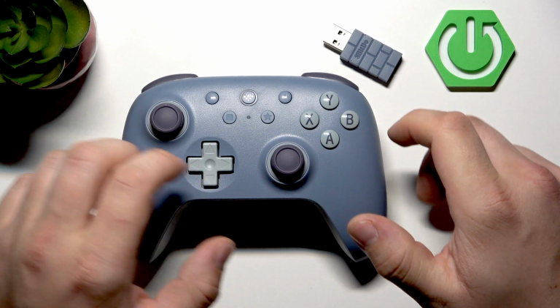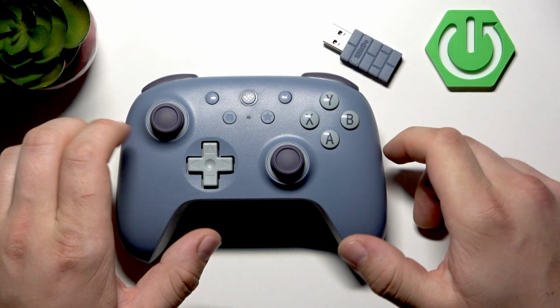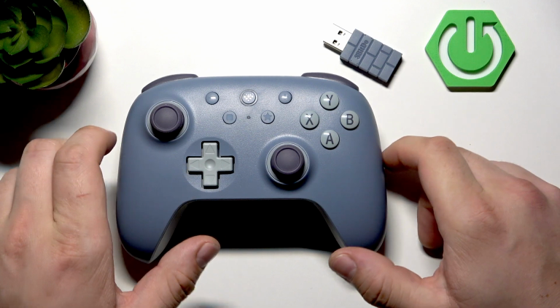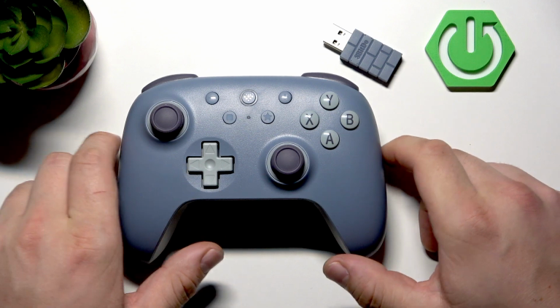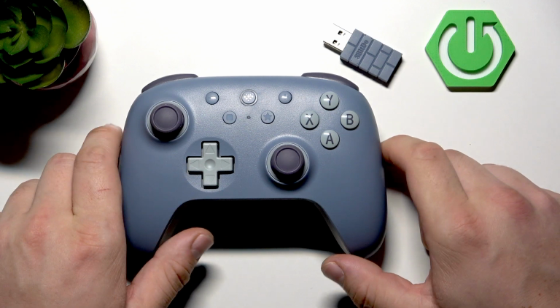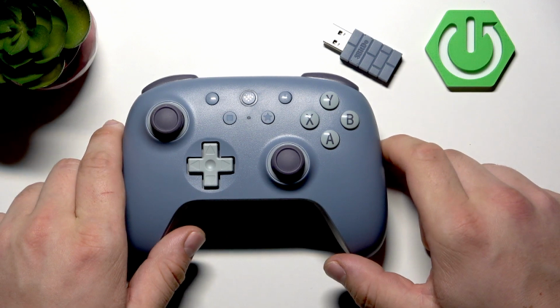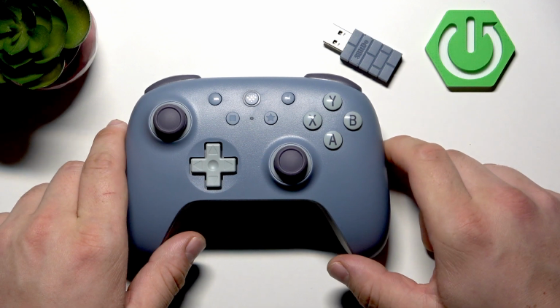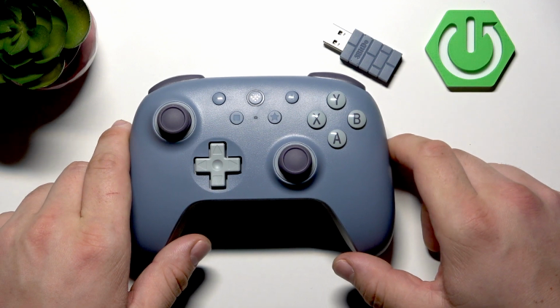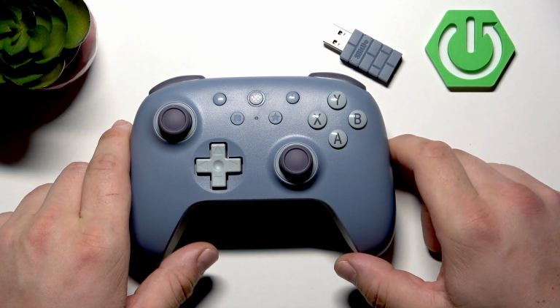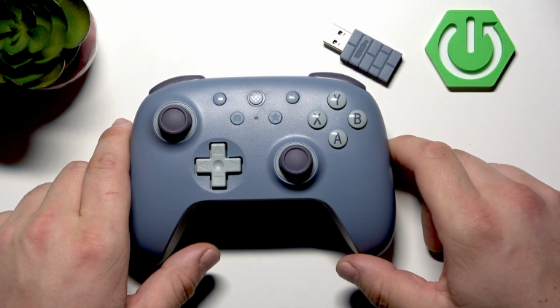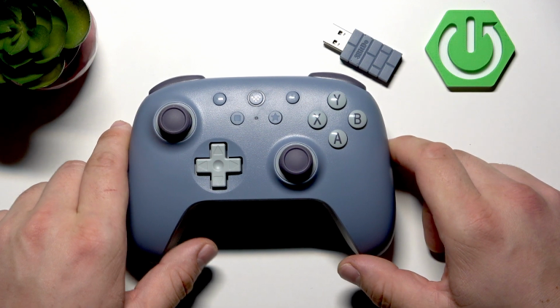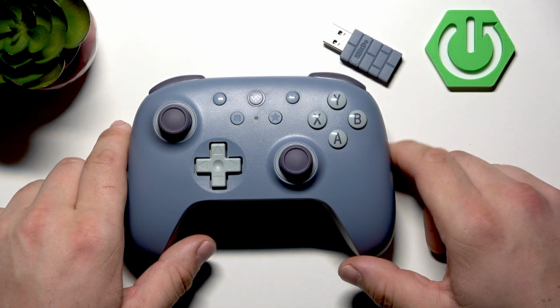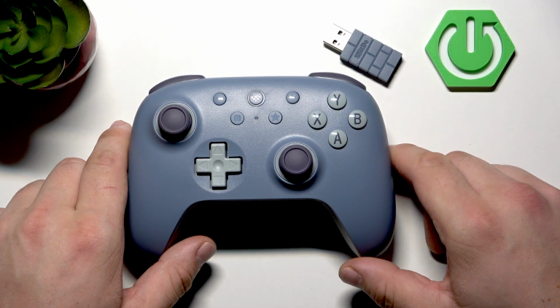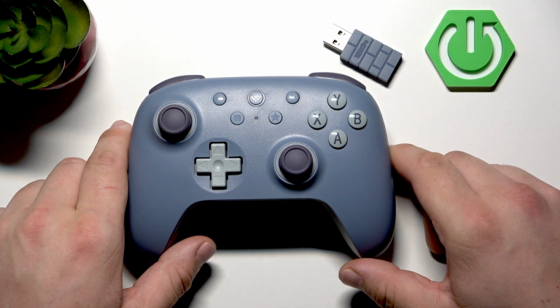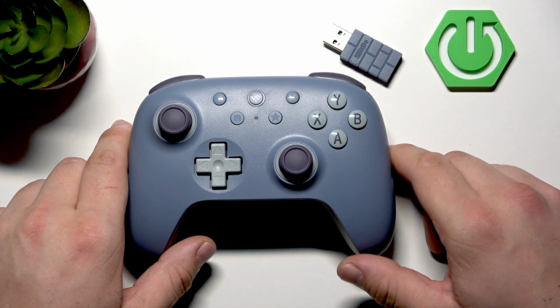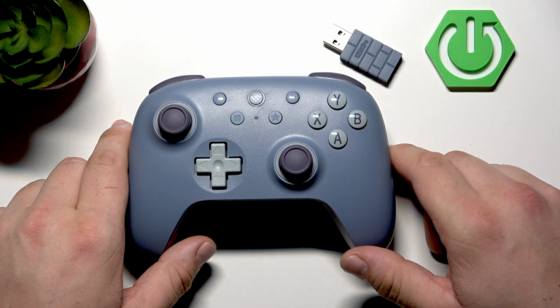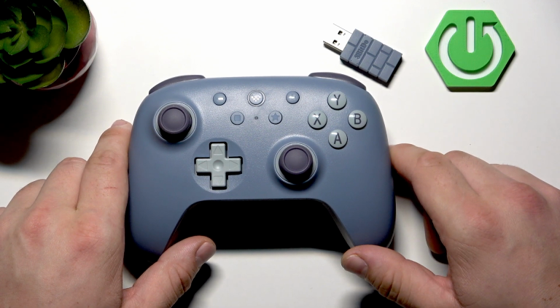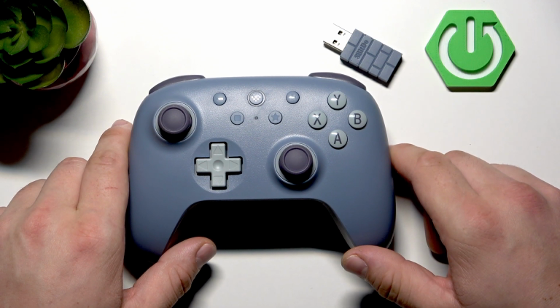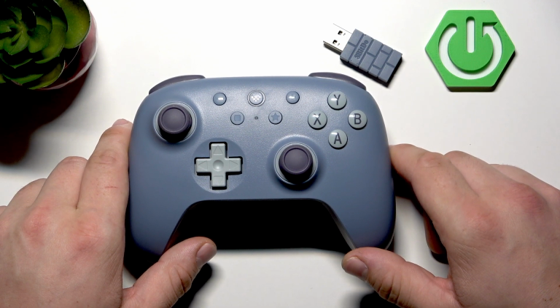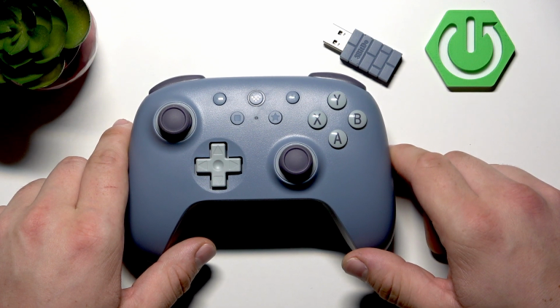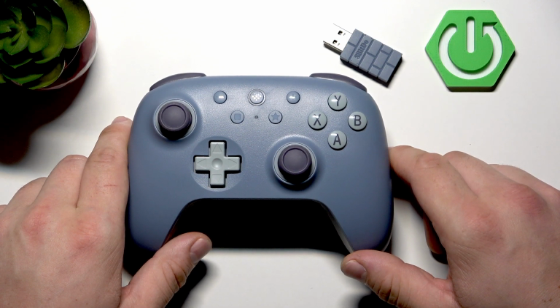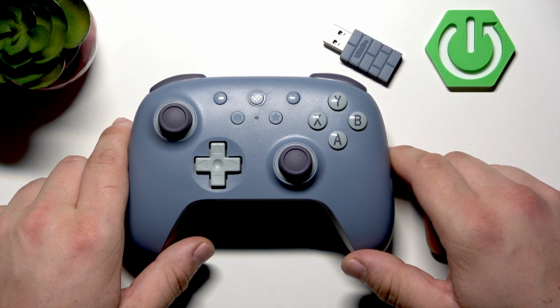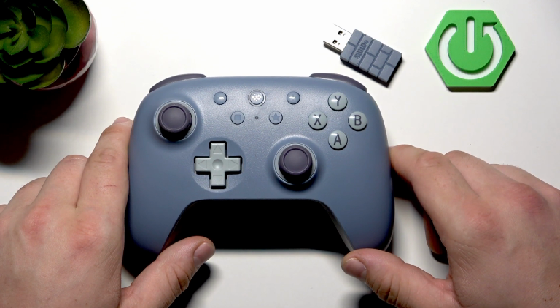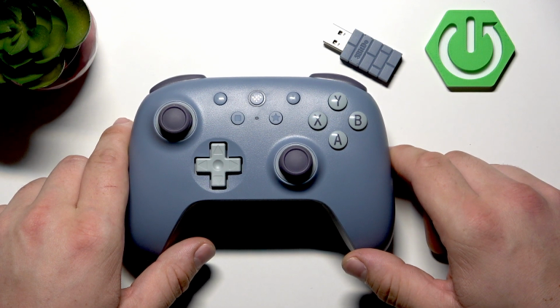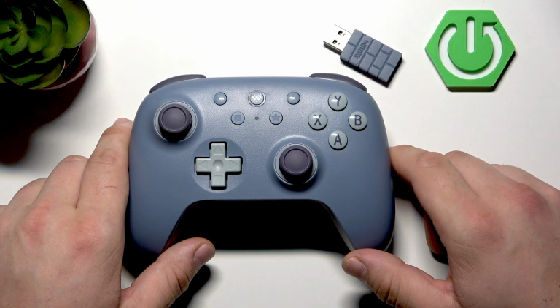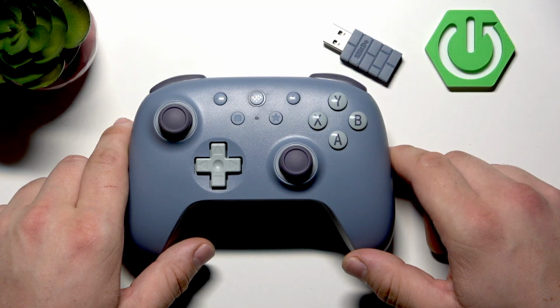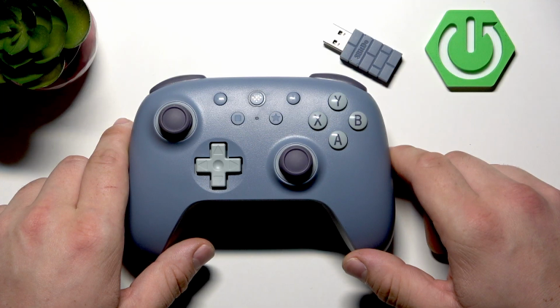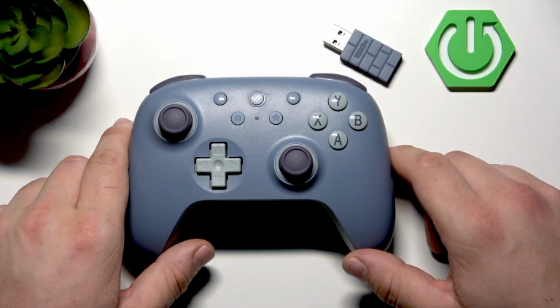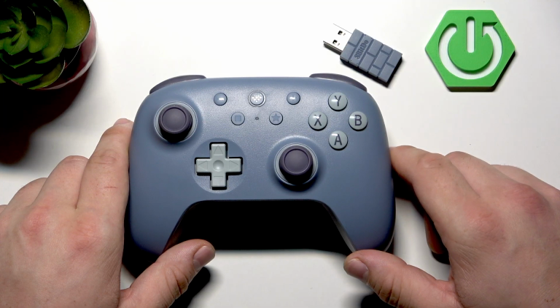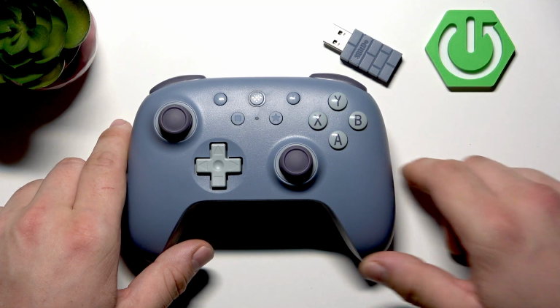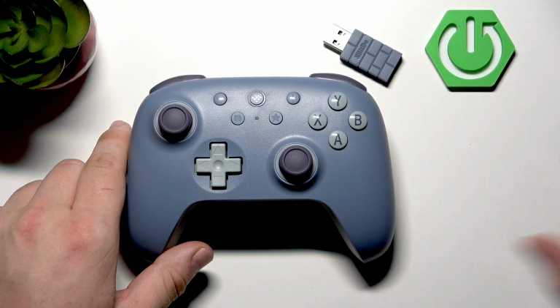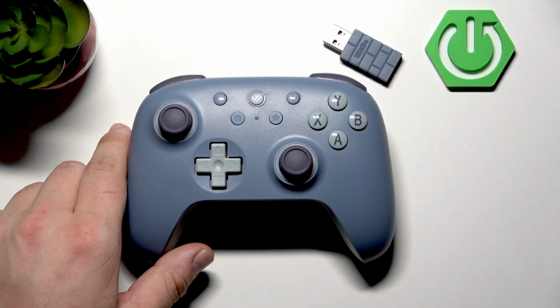Hello, in front of me I've got a BDDU Ultimate 2C controller. In this video I'll show you how to pair it with PC.